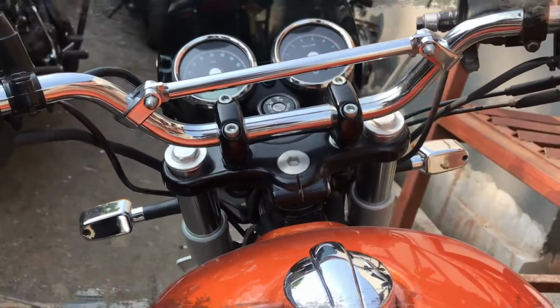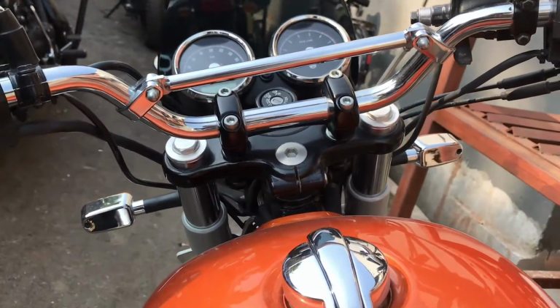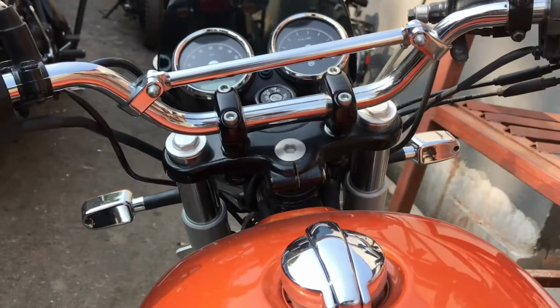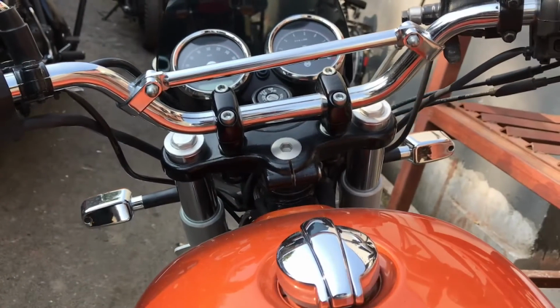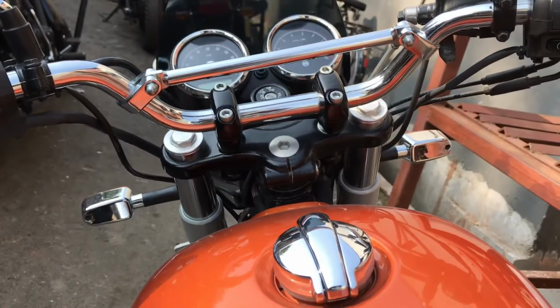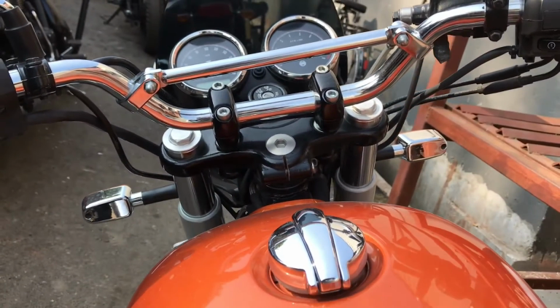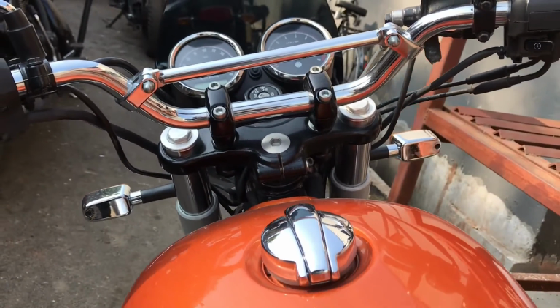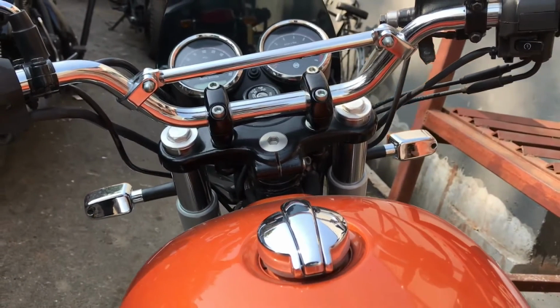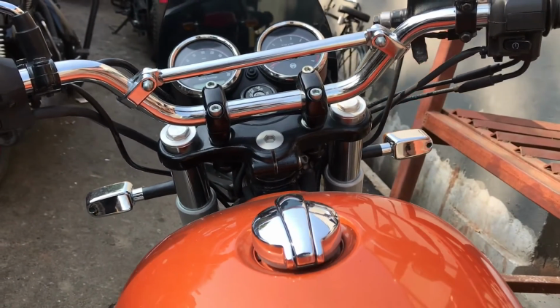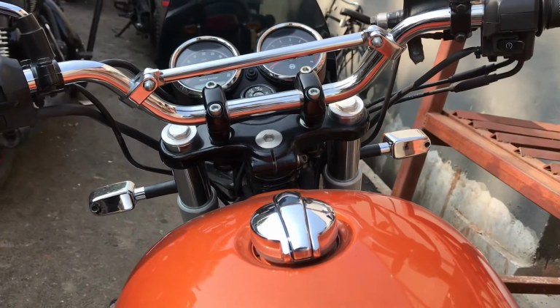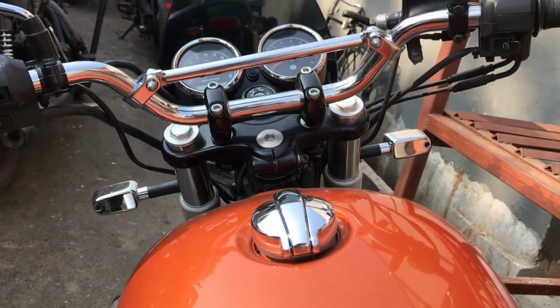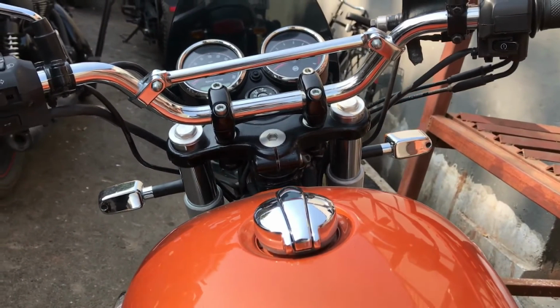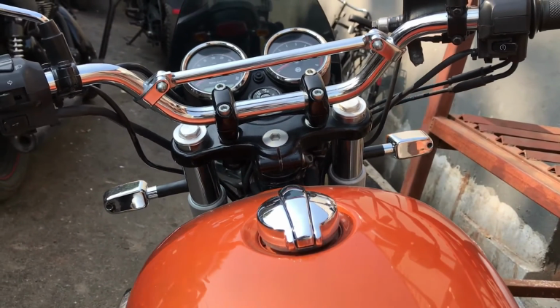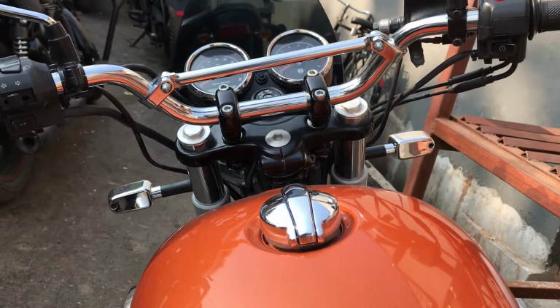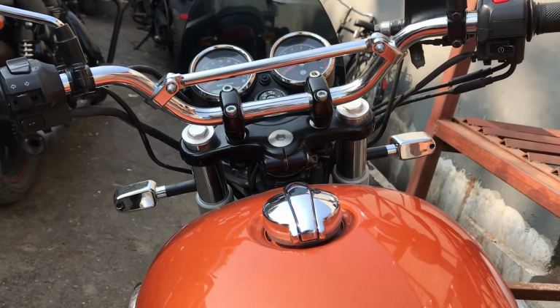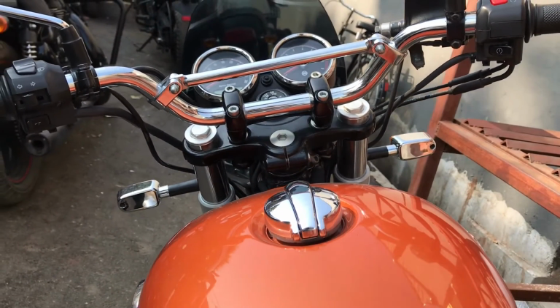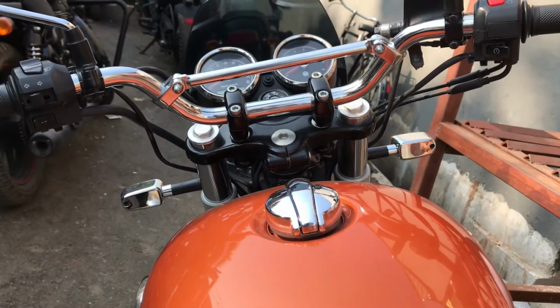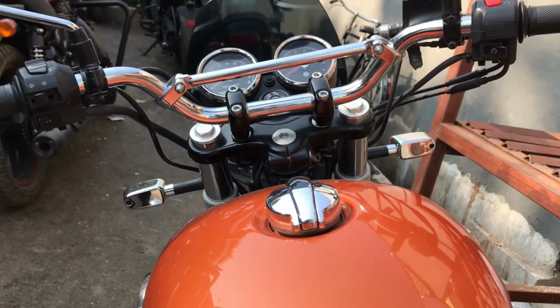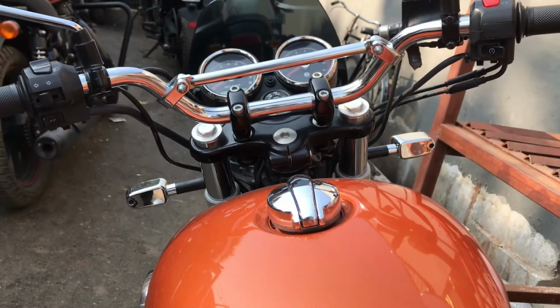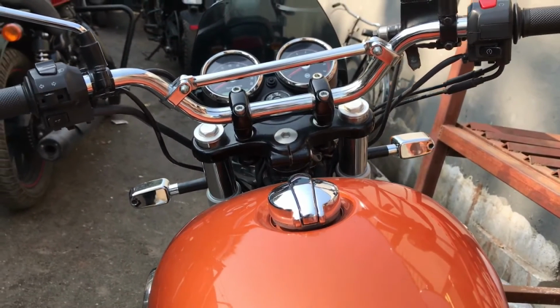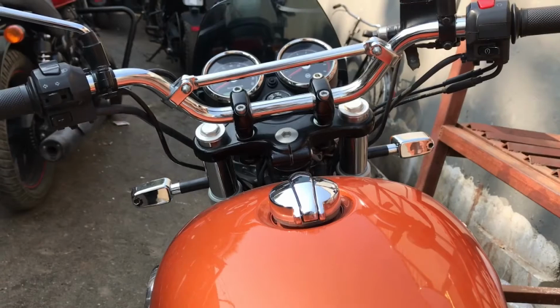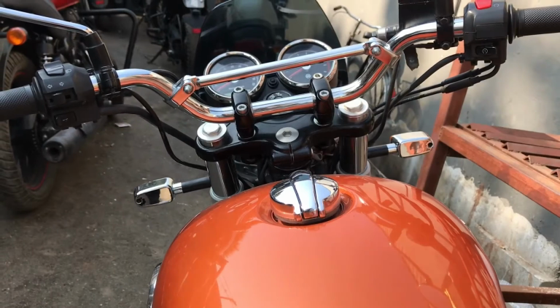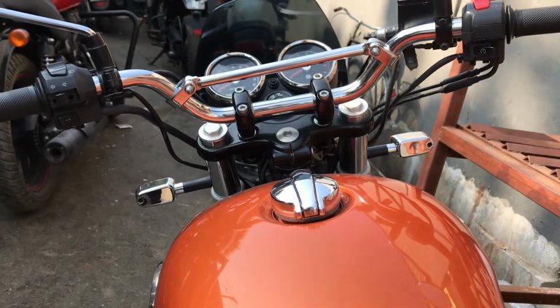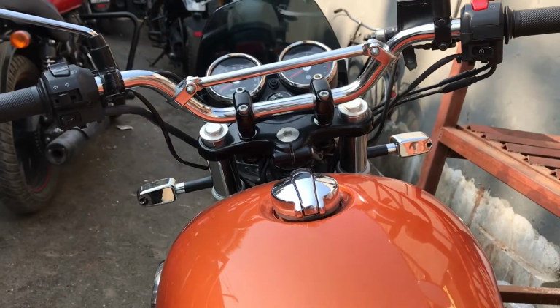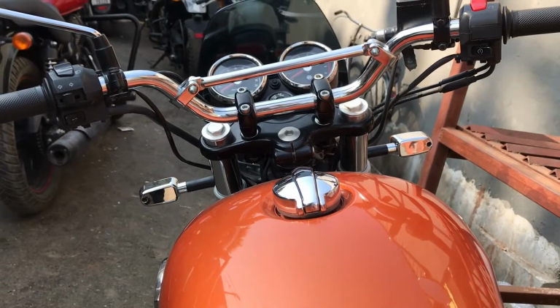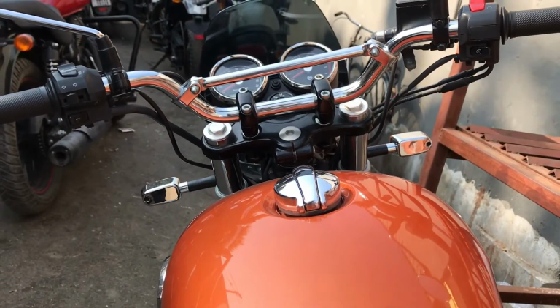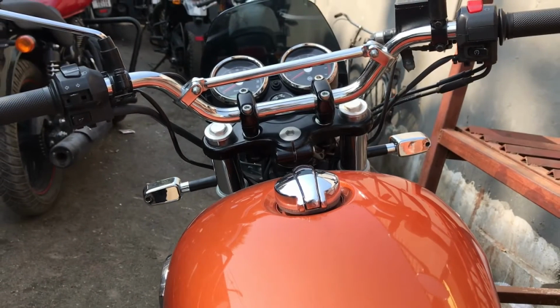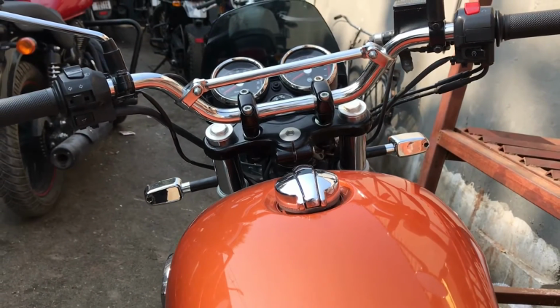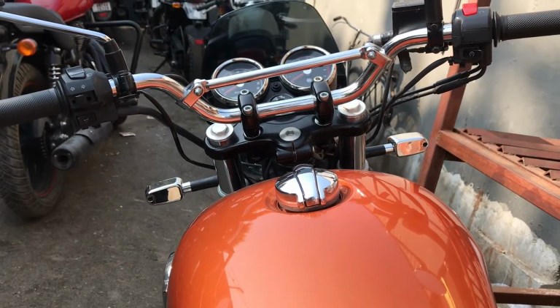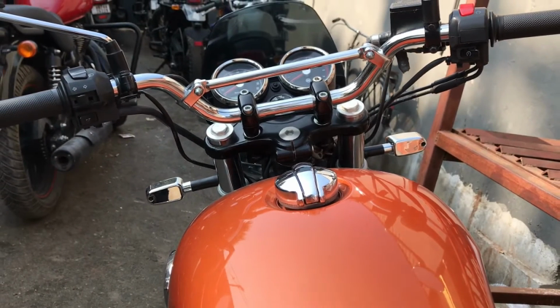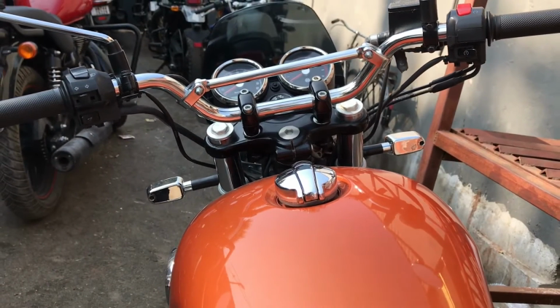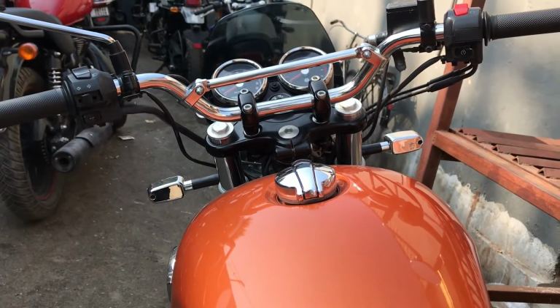The Interceptor will be available in 6 different colors at Rs 2.3 lakh ex-showroom.